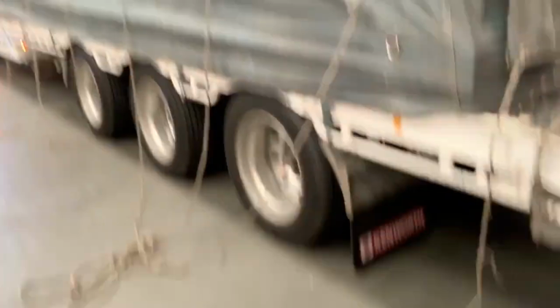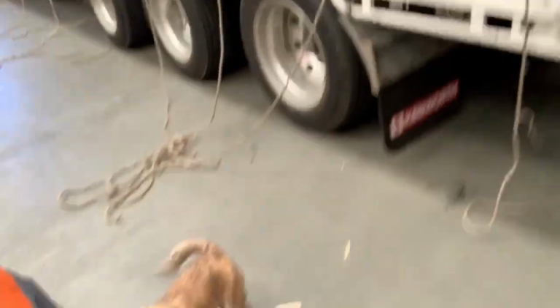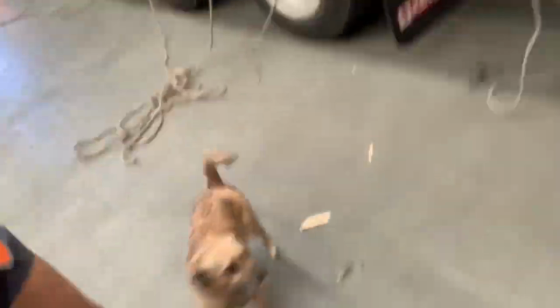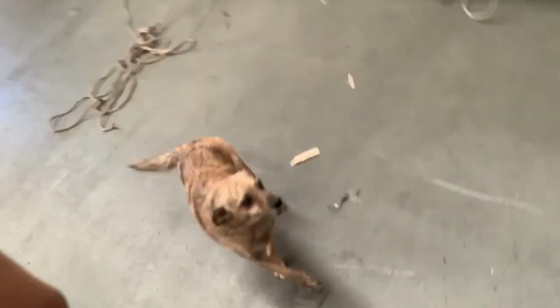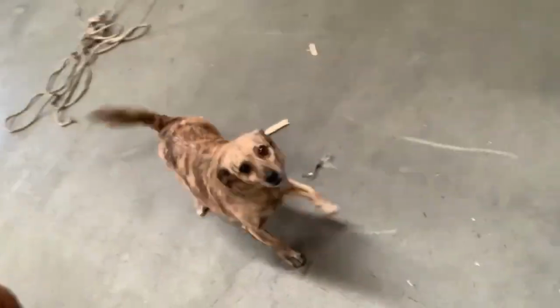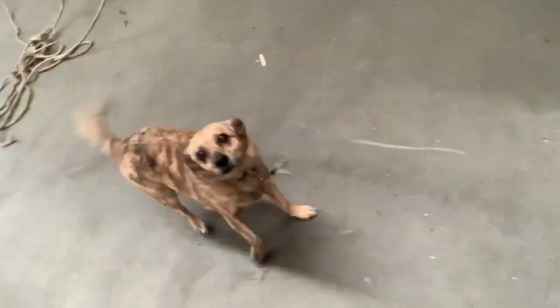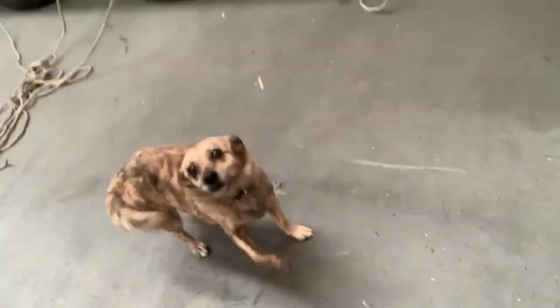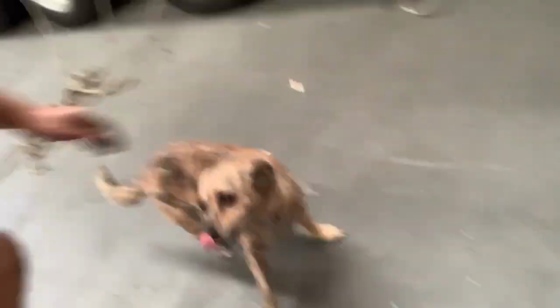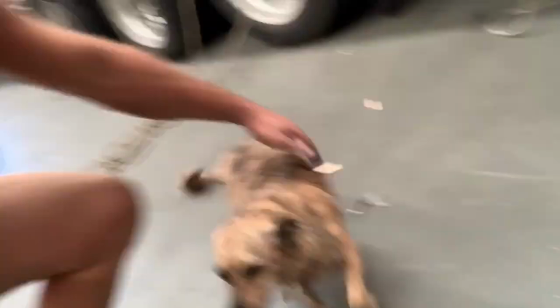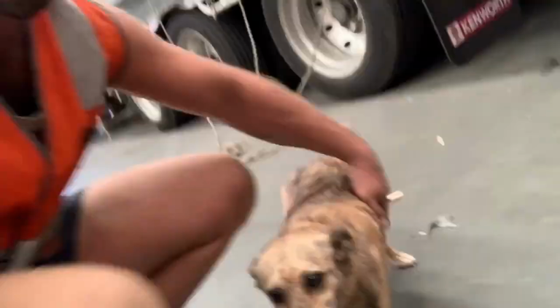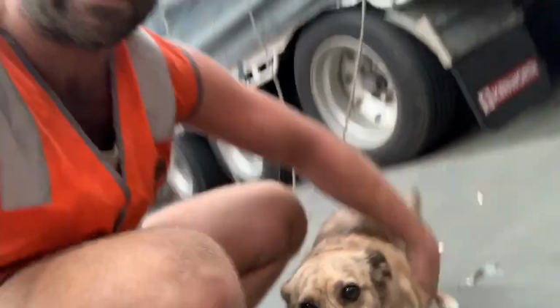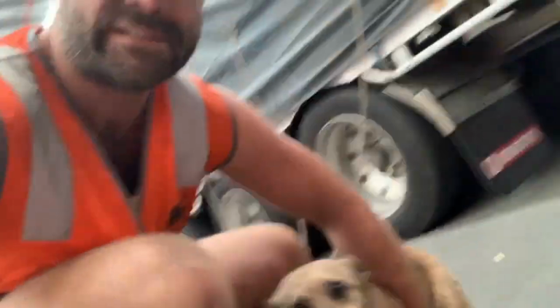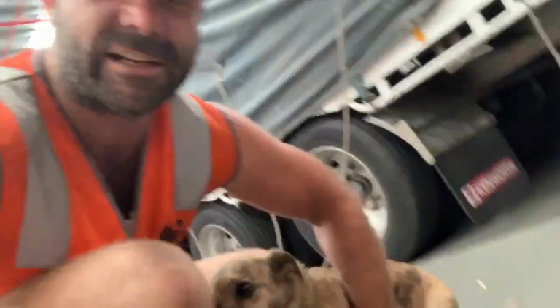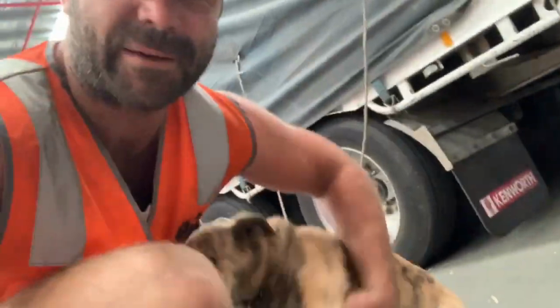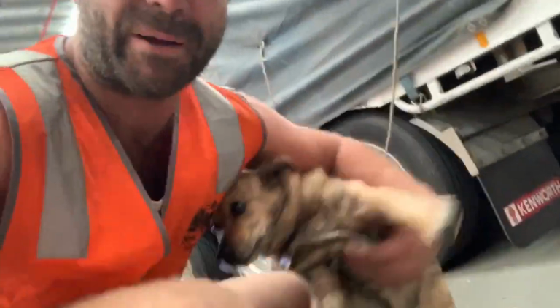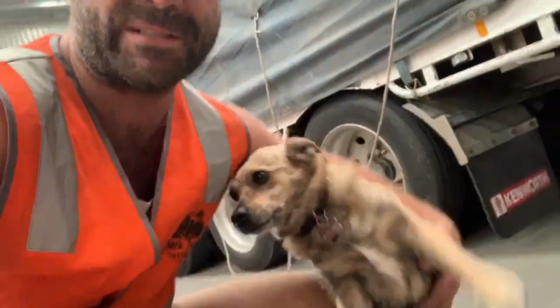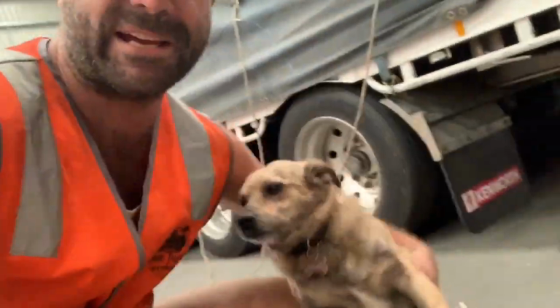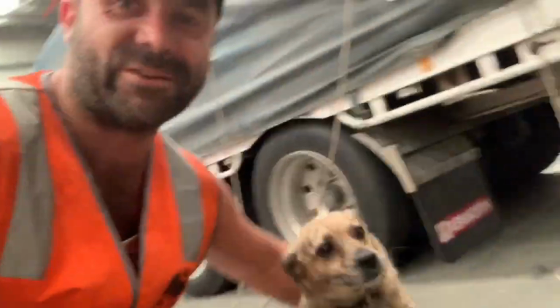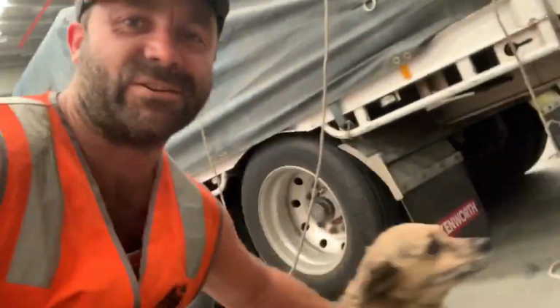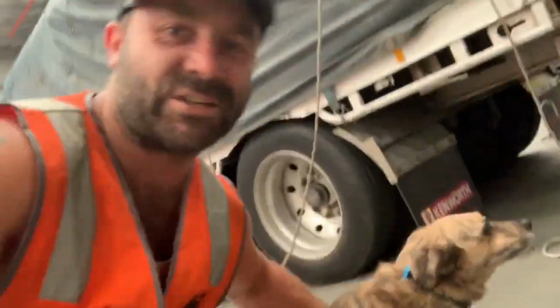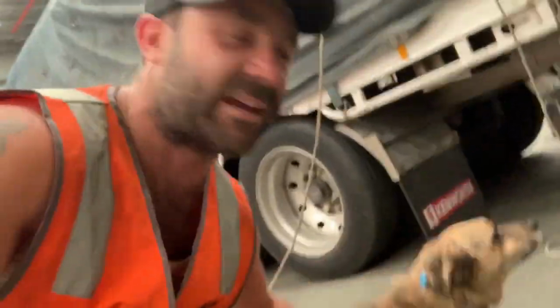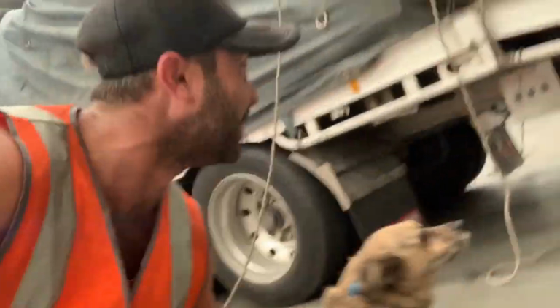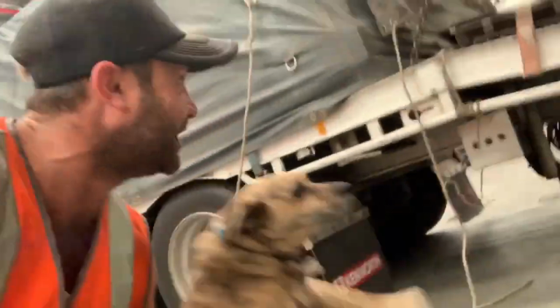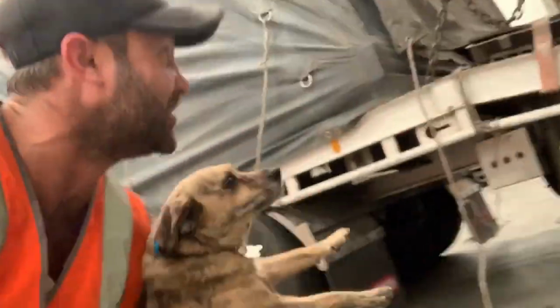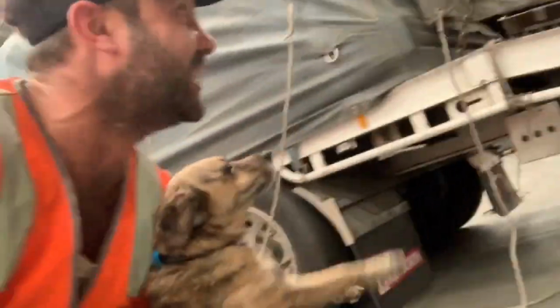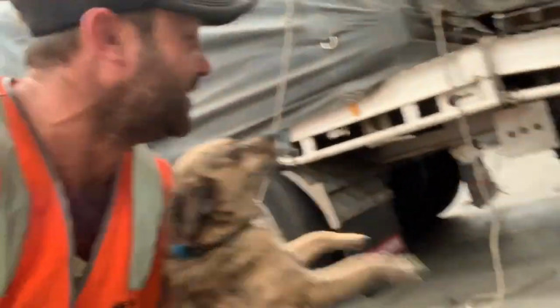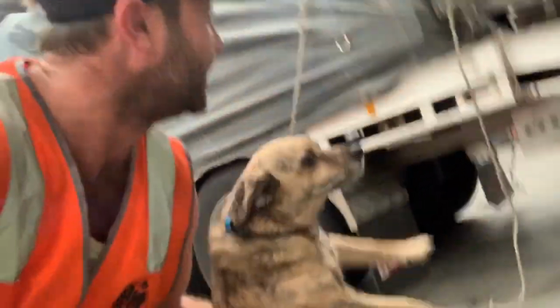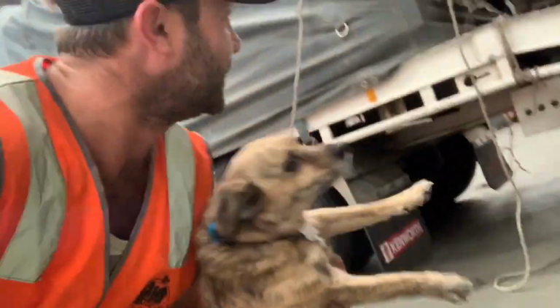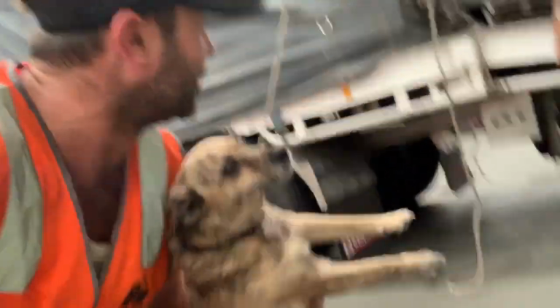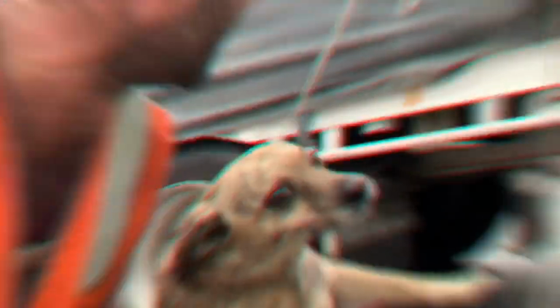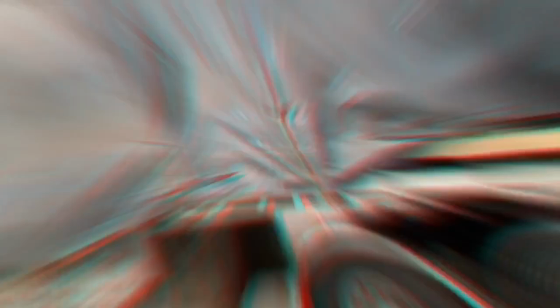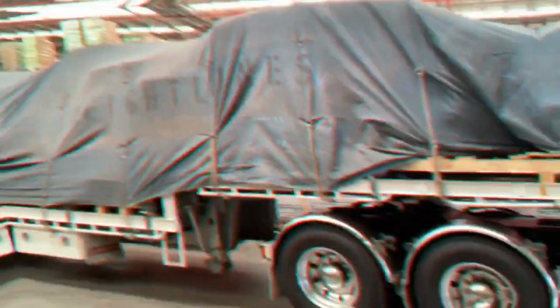Oh here we go, the puppy's come to say hi. G'day puppies, how are you? Did you get away?